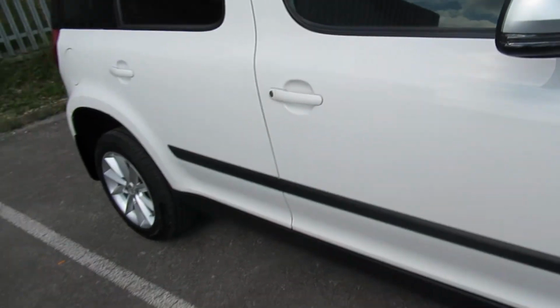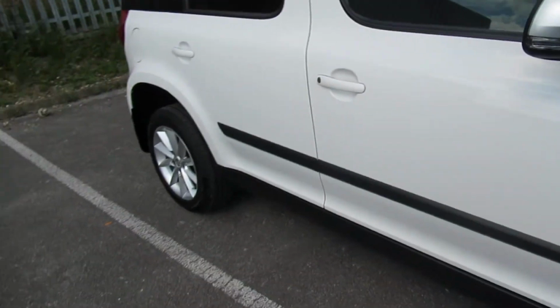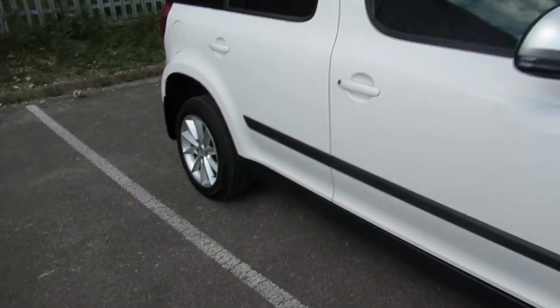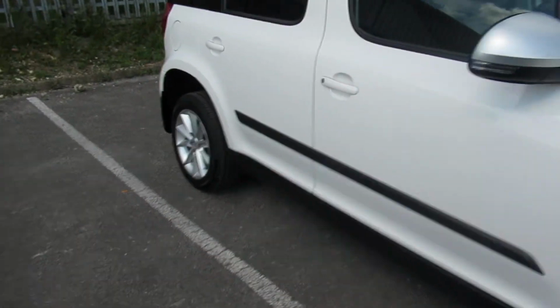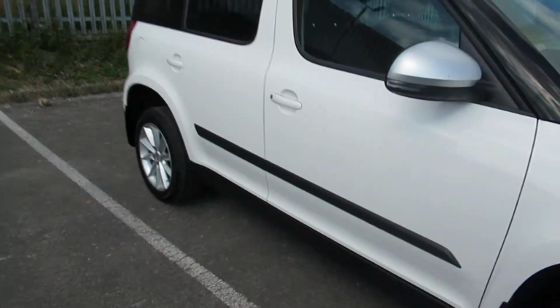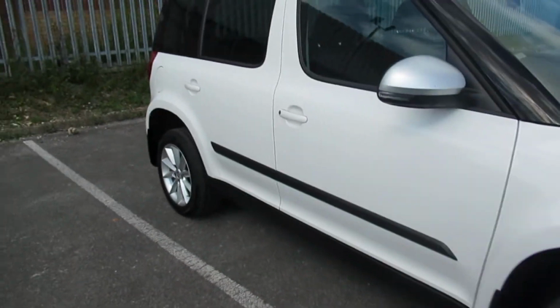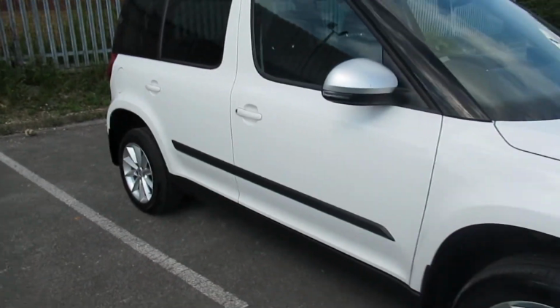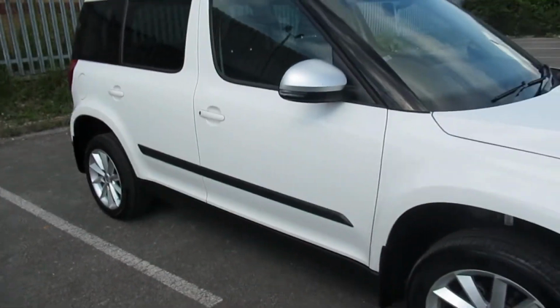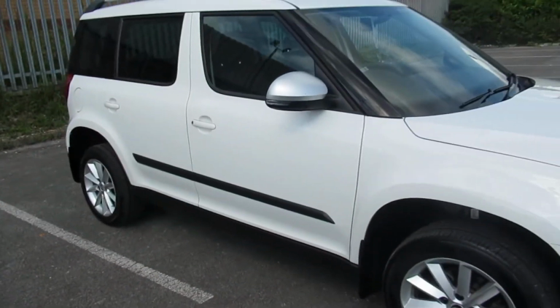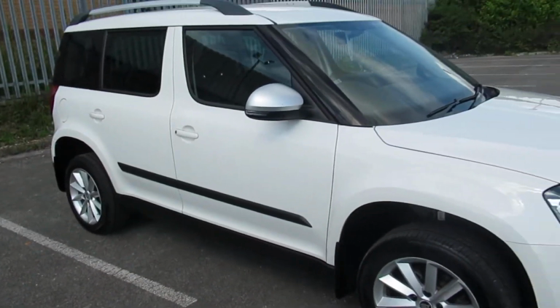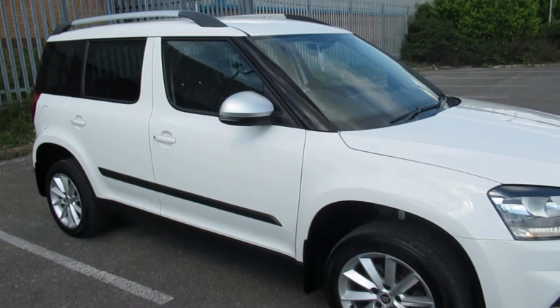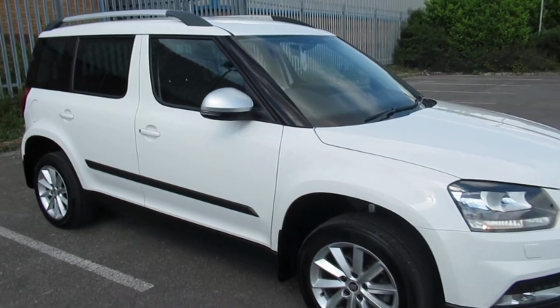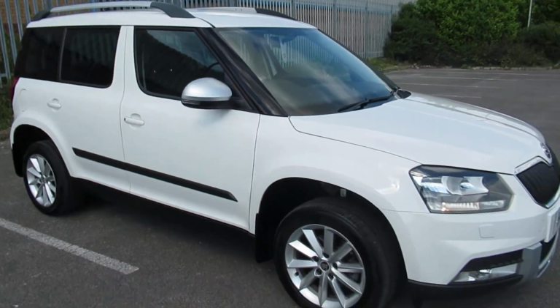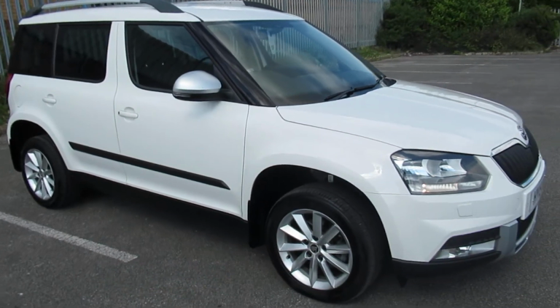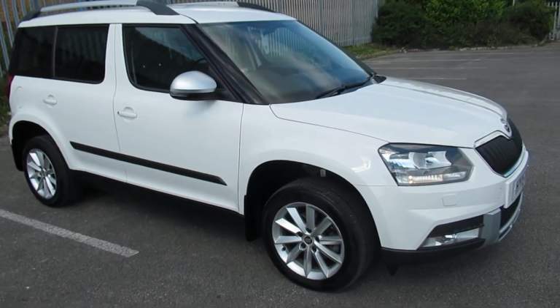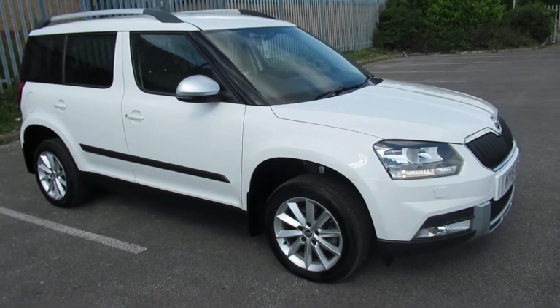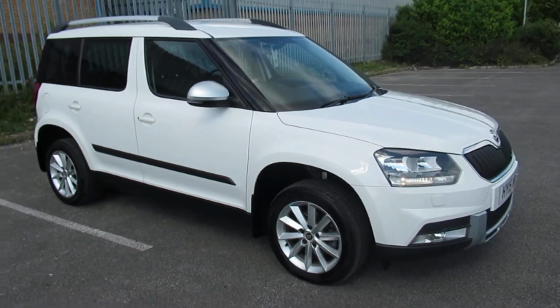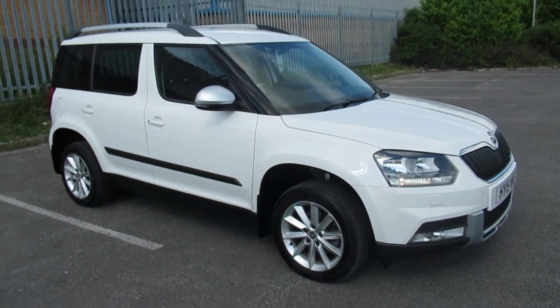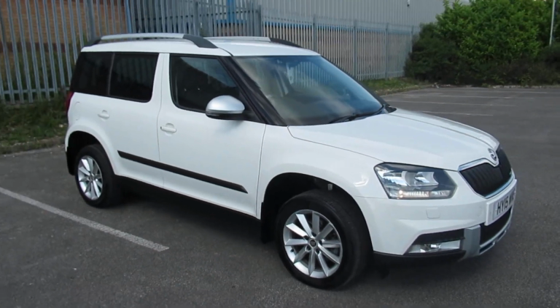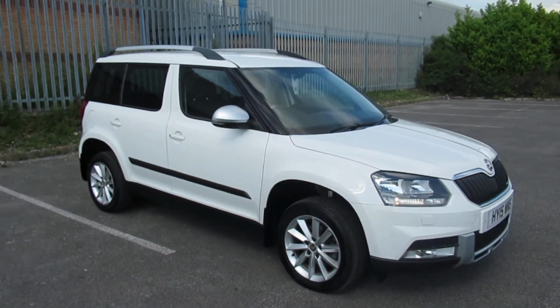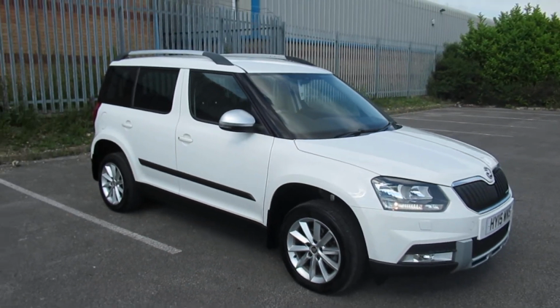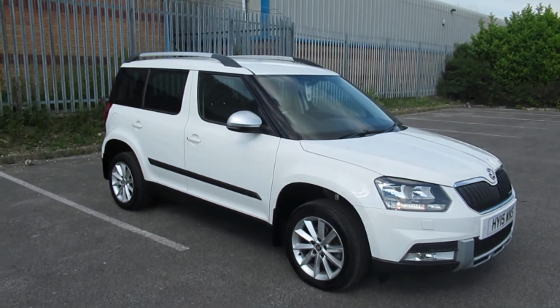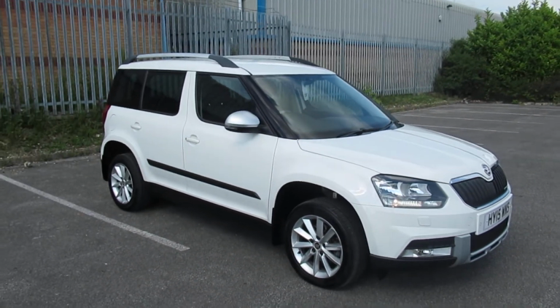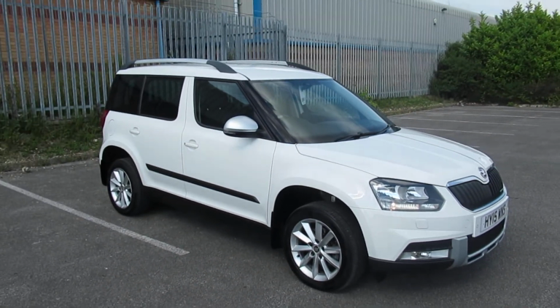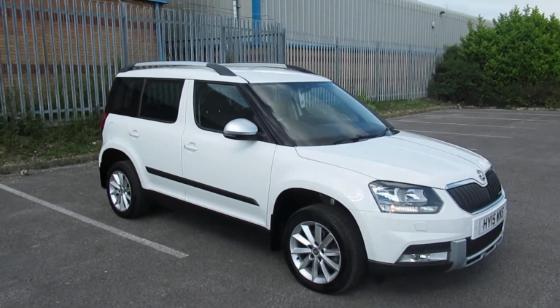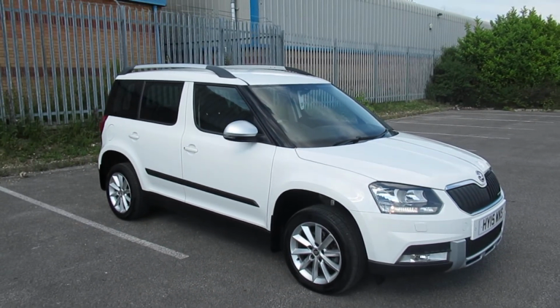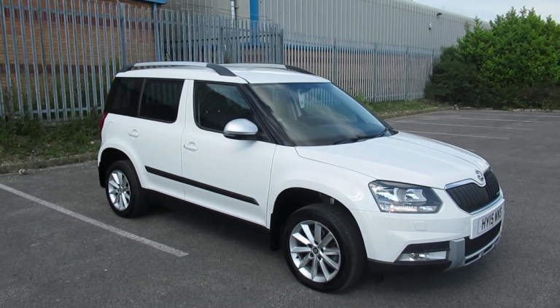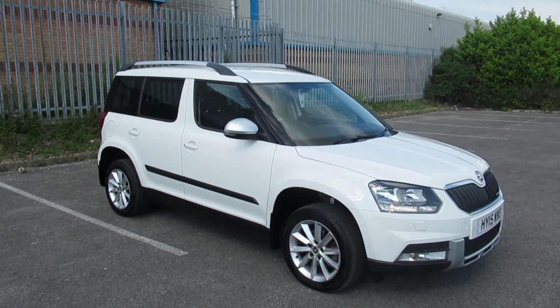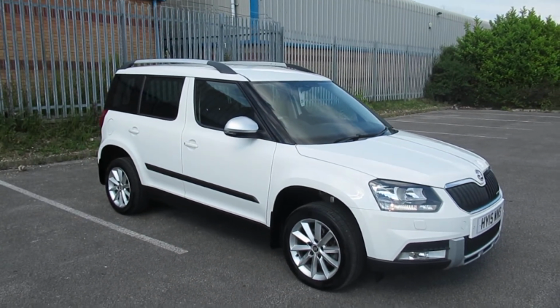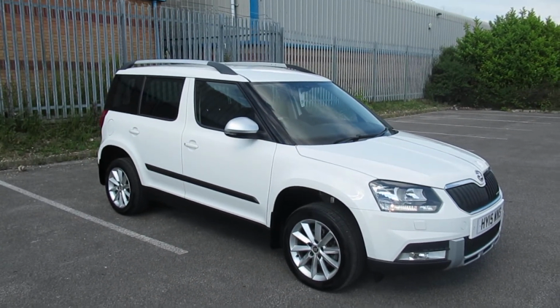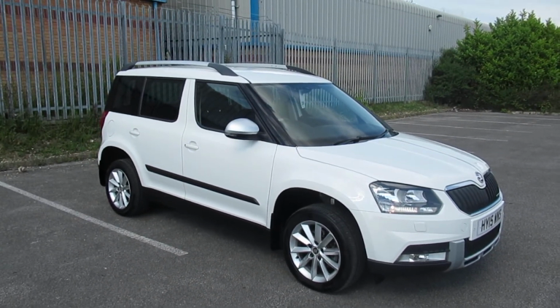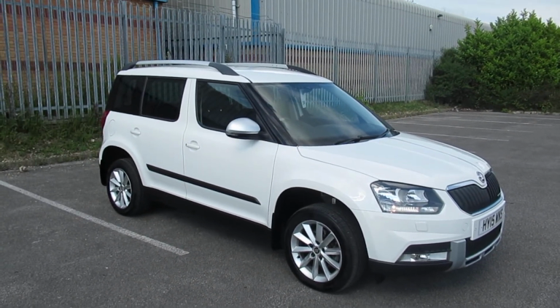To arrange a viewing or to book a test drive, please contact Pentagon at Circle Road, Lincoln.